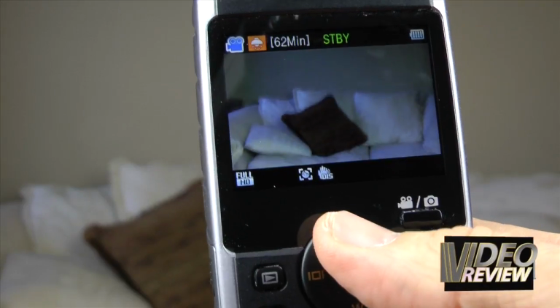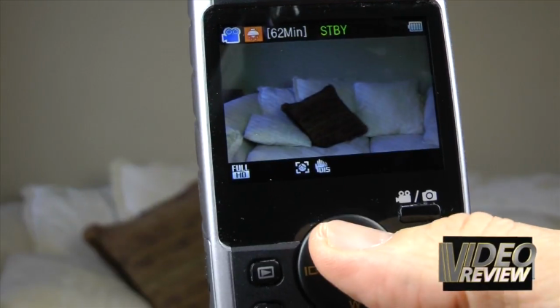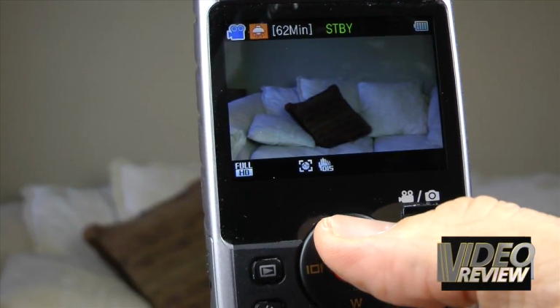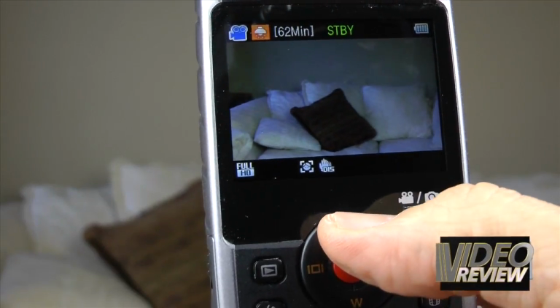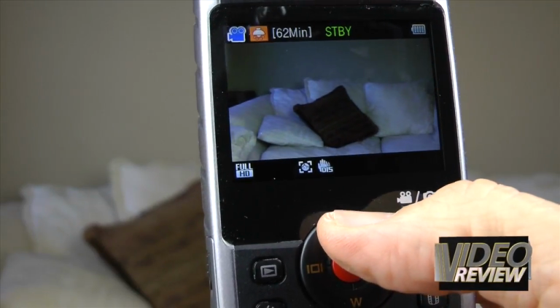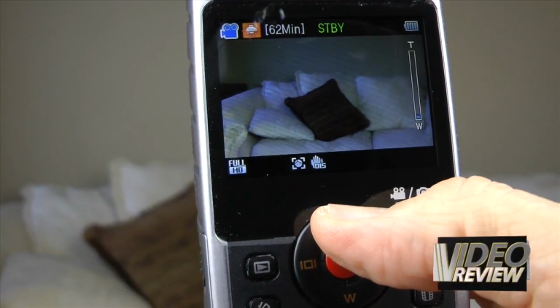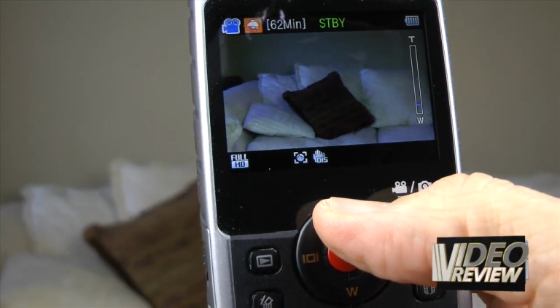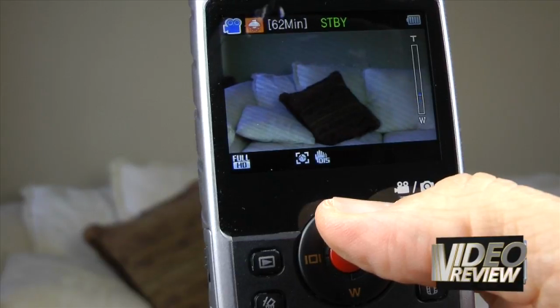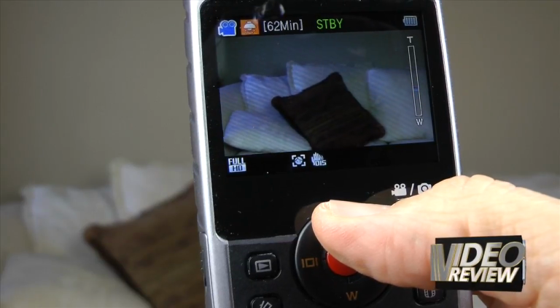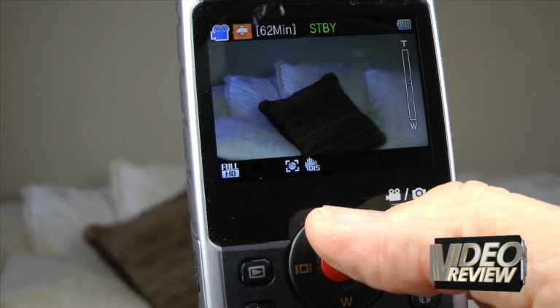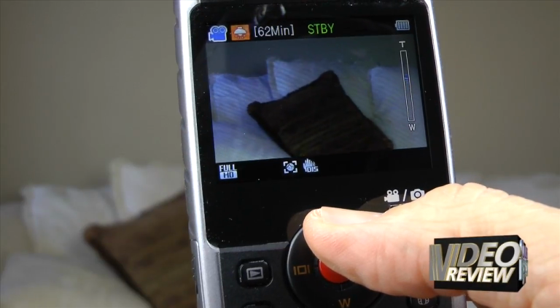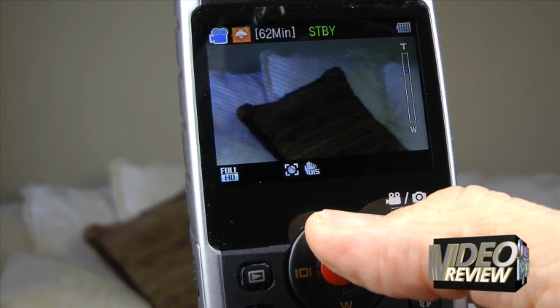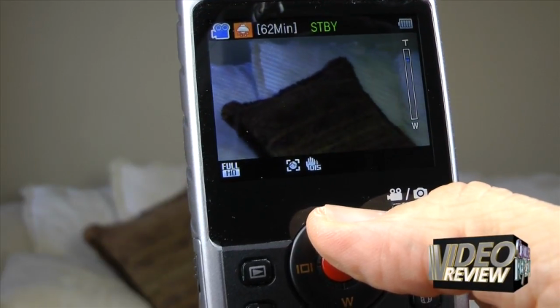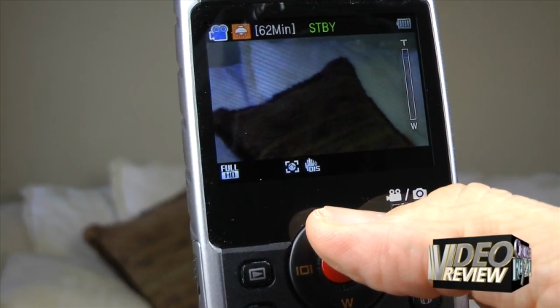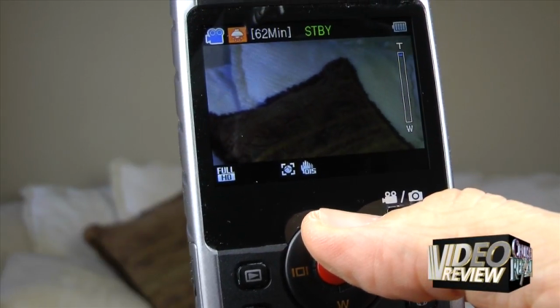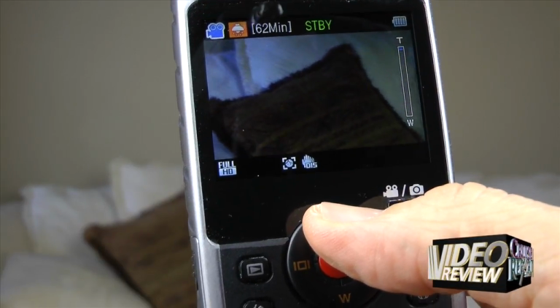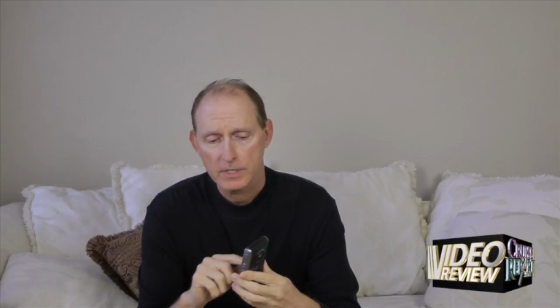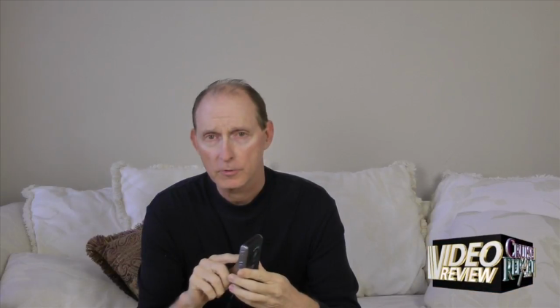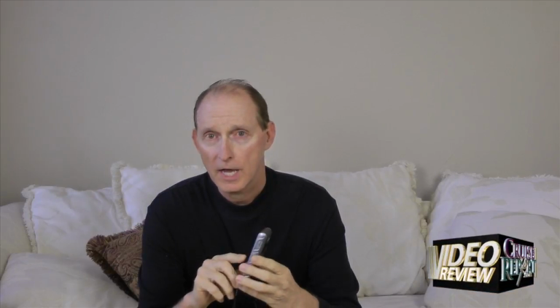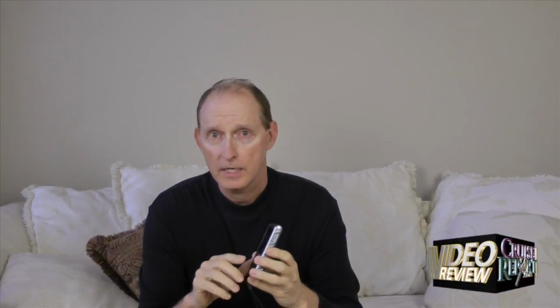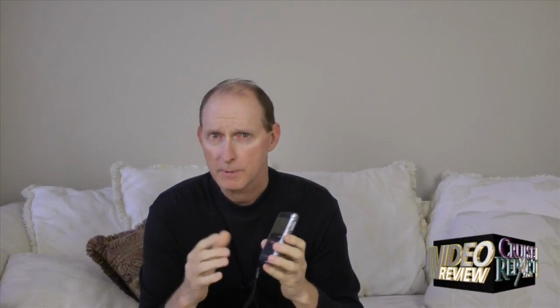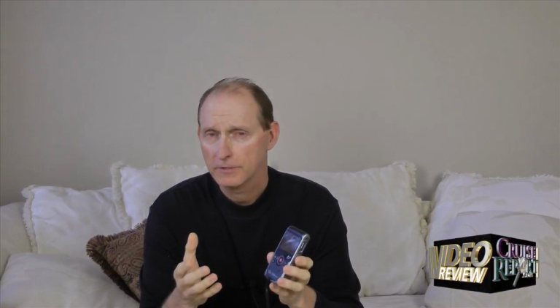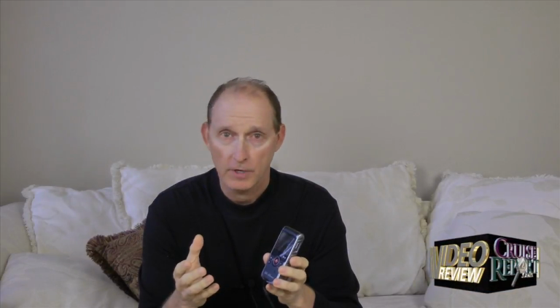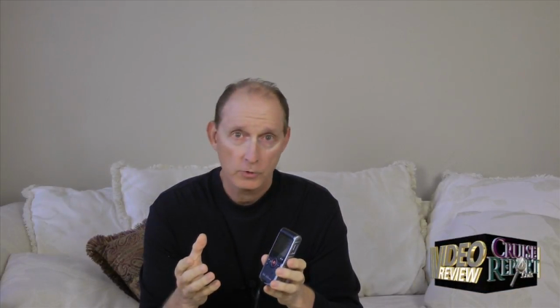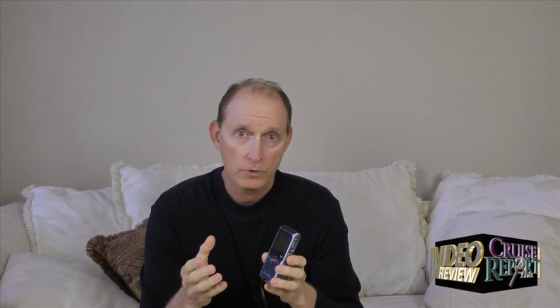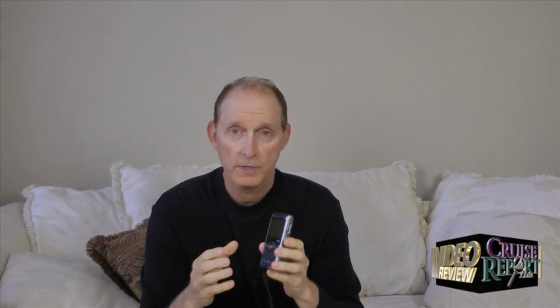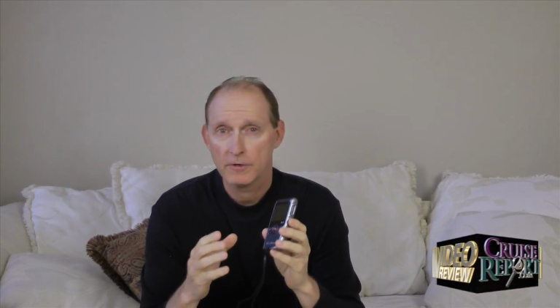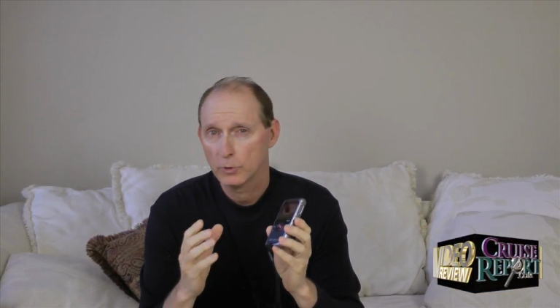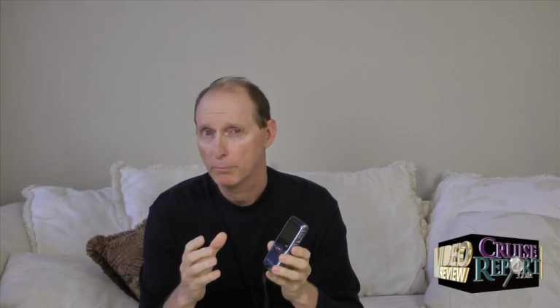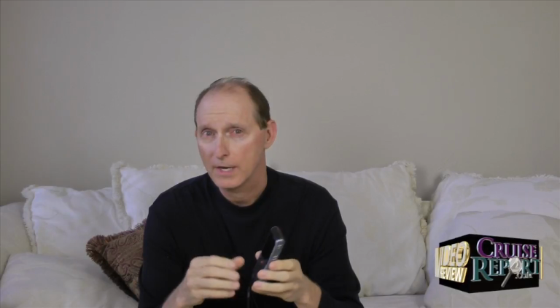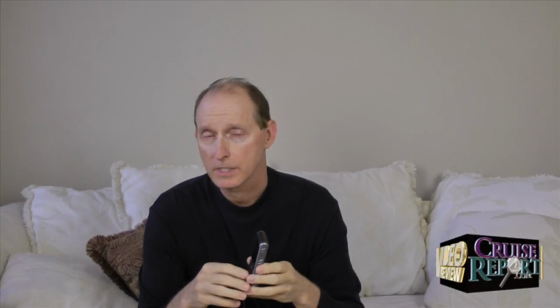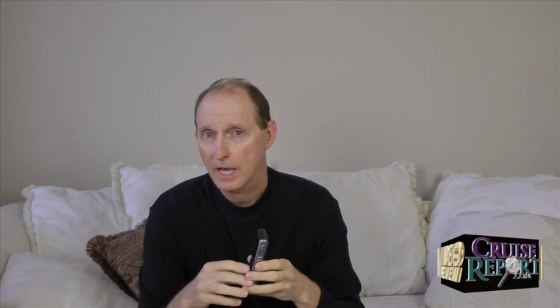The unit has a 2.3 inch LCD screen on the back, which is what you use to frame your shots. And the screen is okay, especially if you're indoors. But if you're in really bright sunlight, it just doesn't hold up.